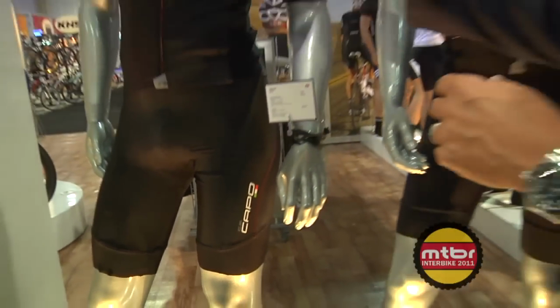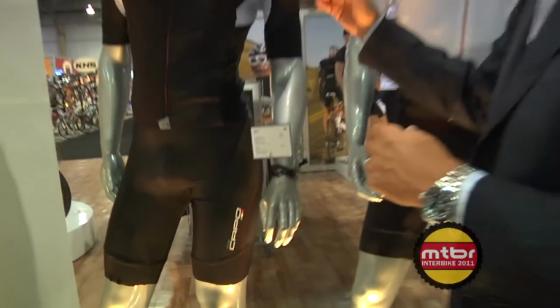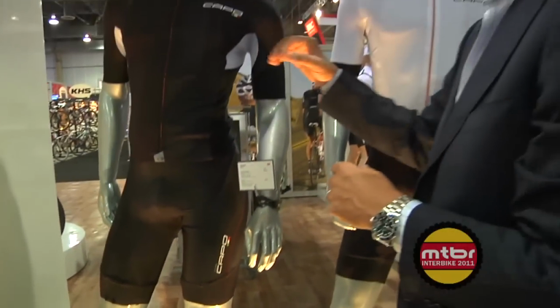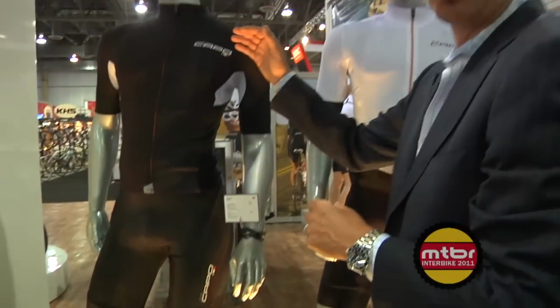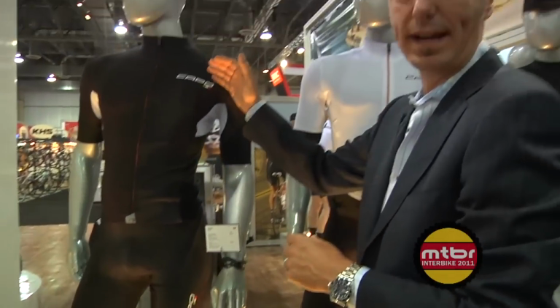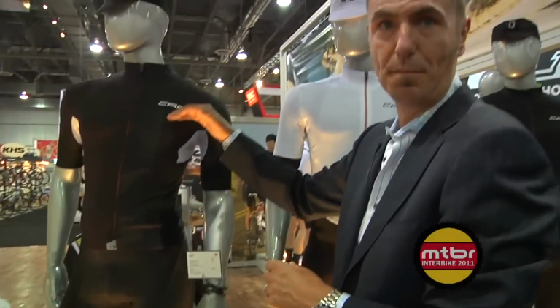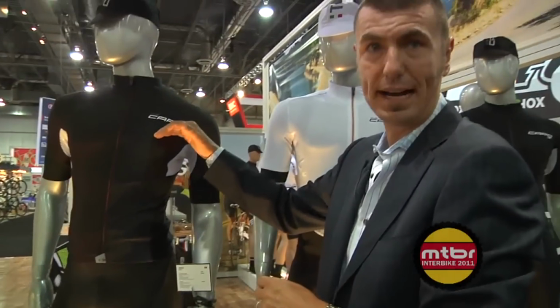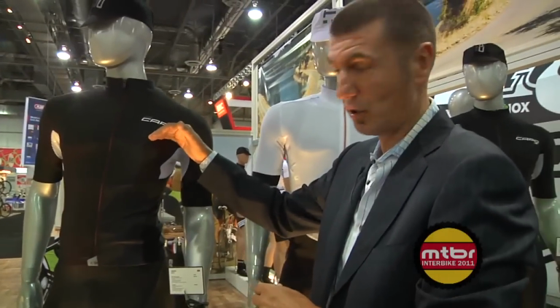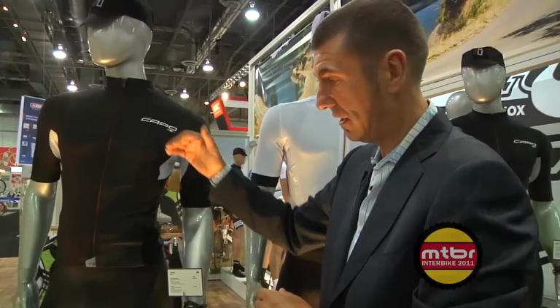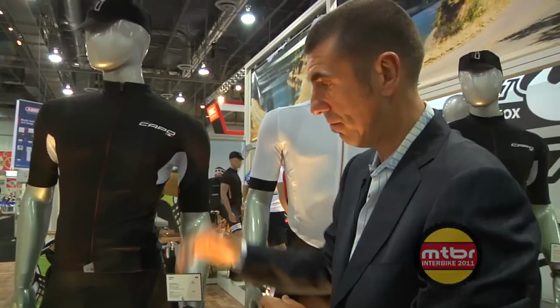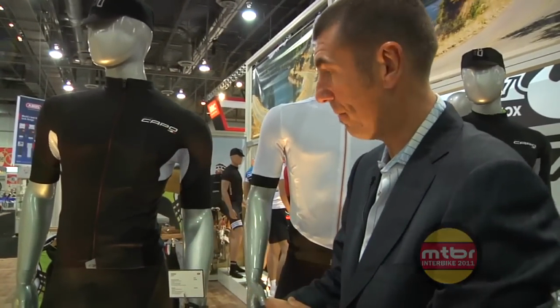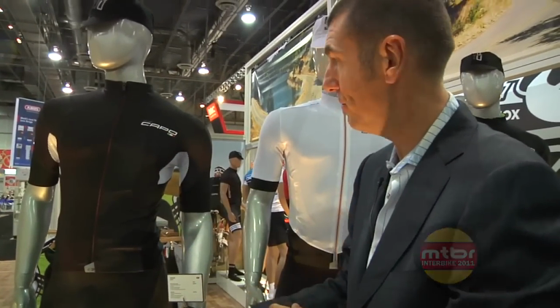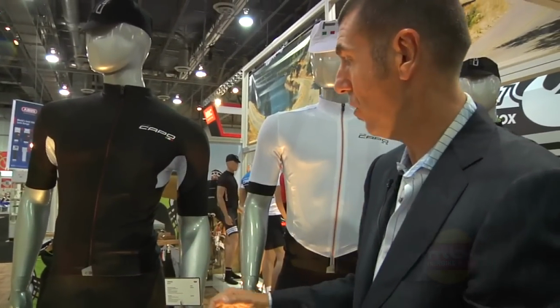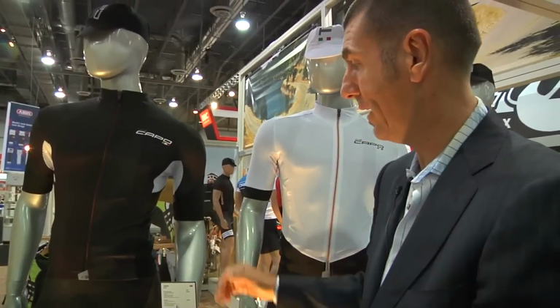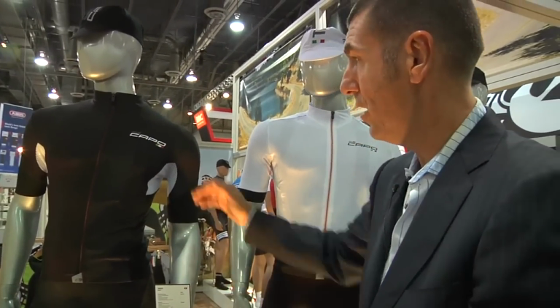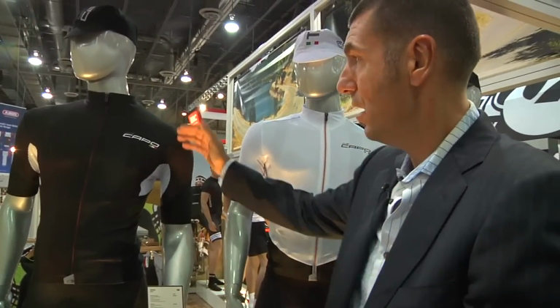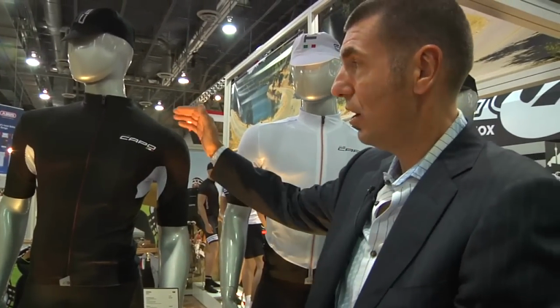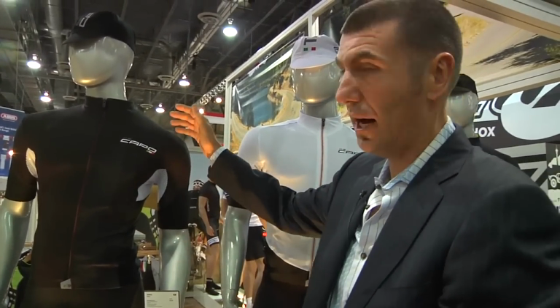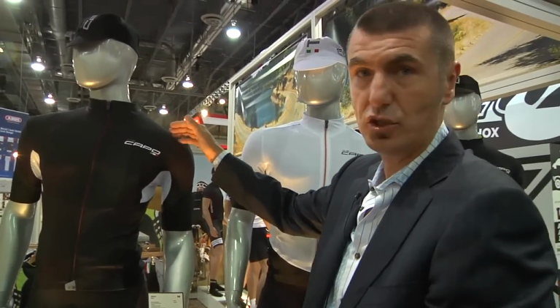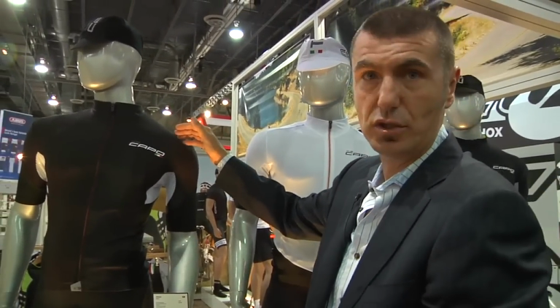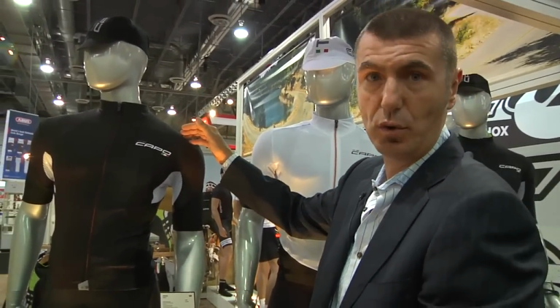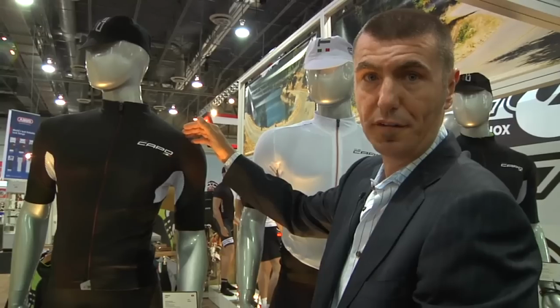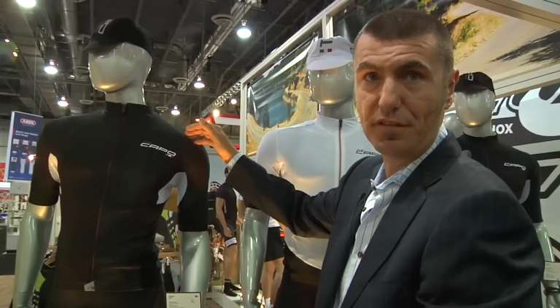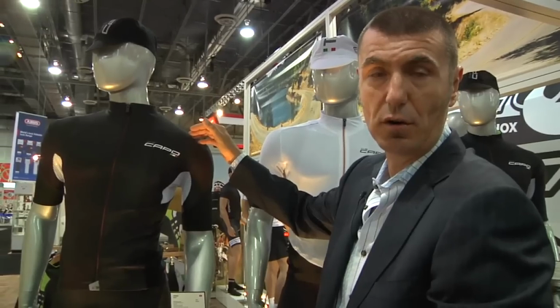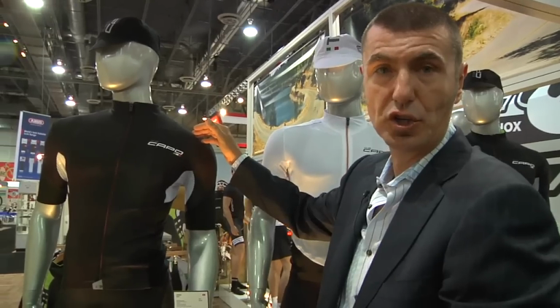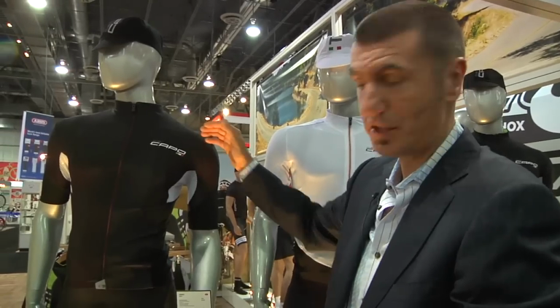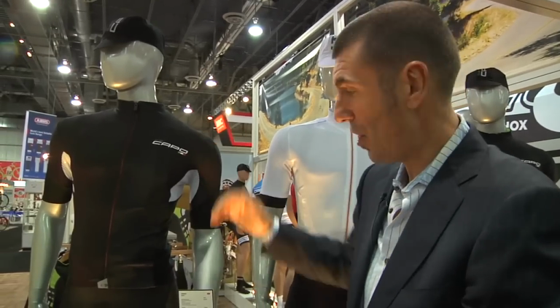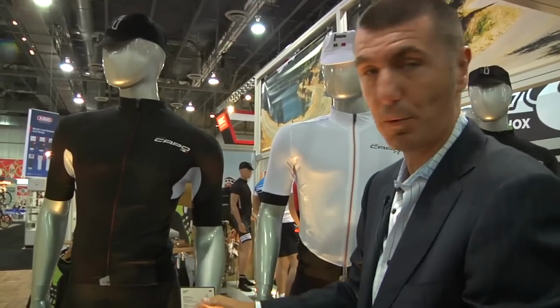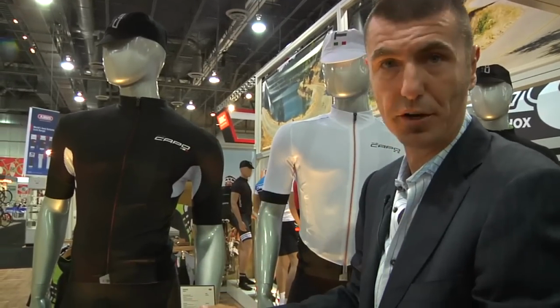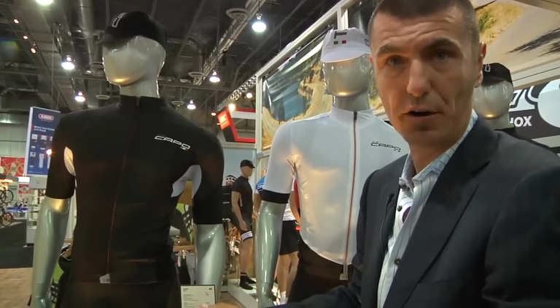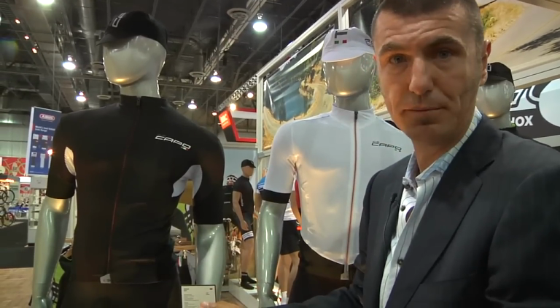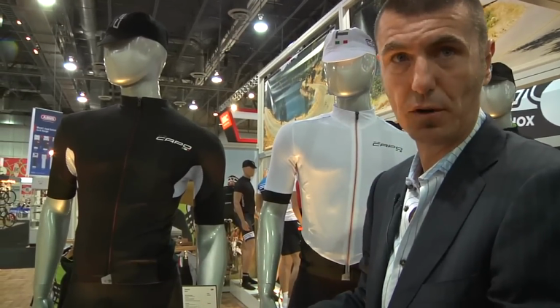The Drago comes in a white and a black jersey, black bibs only. $250 jersey, $300 bib short.